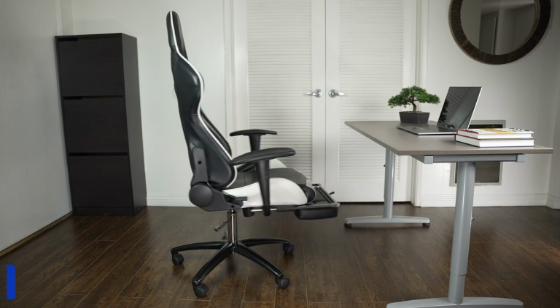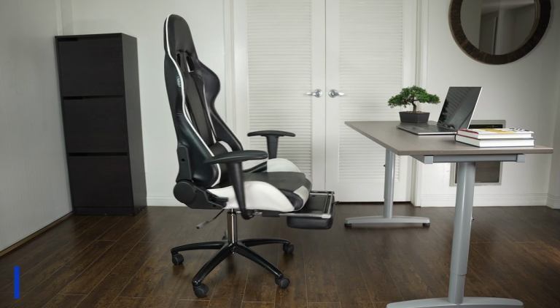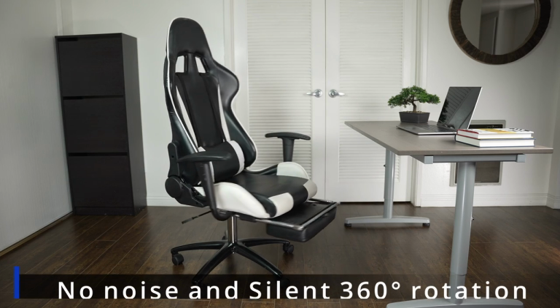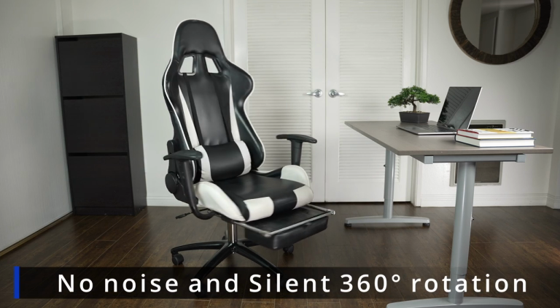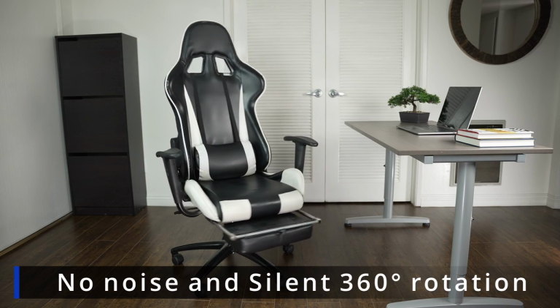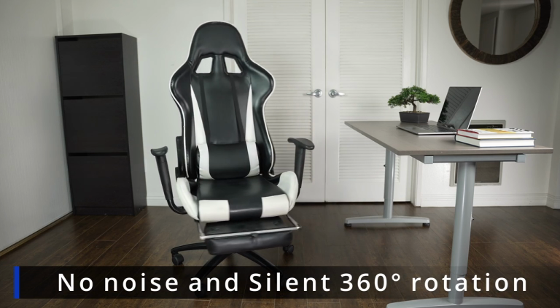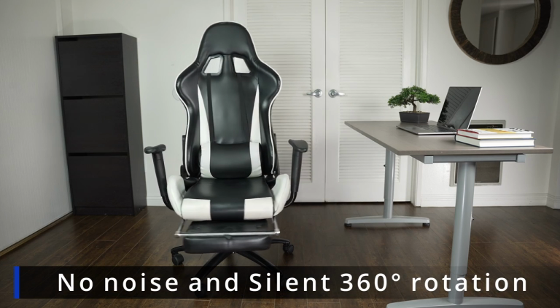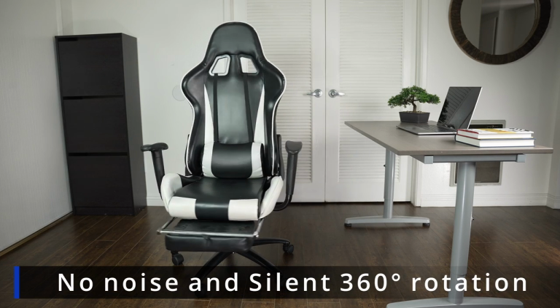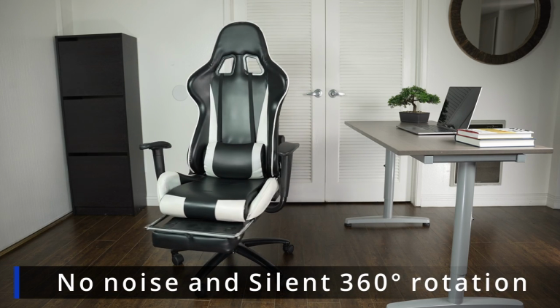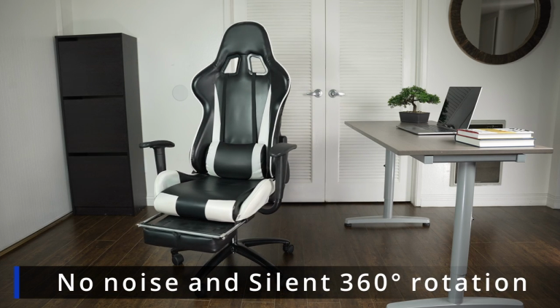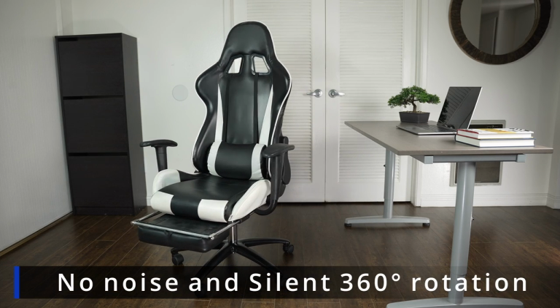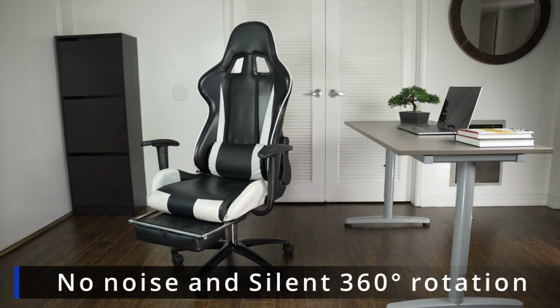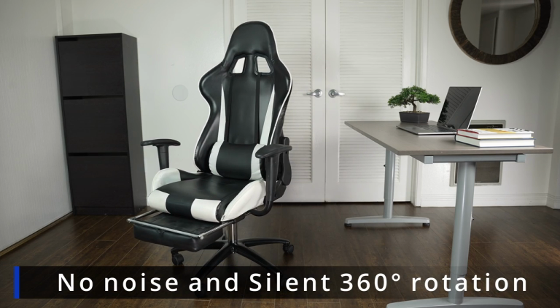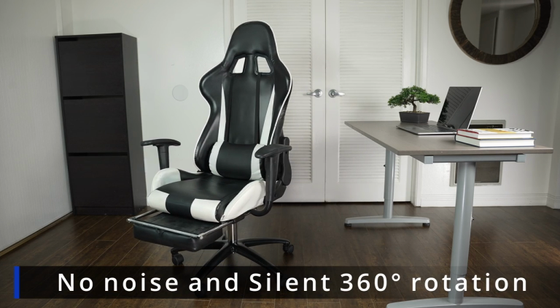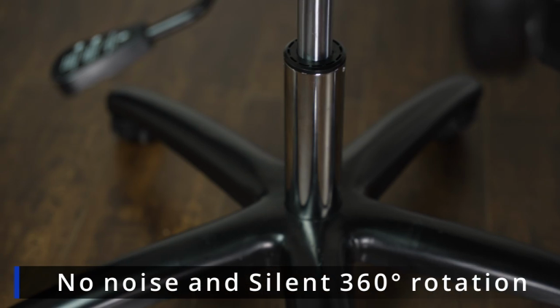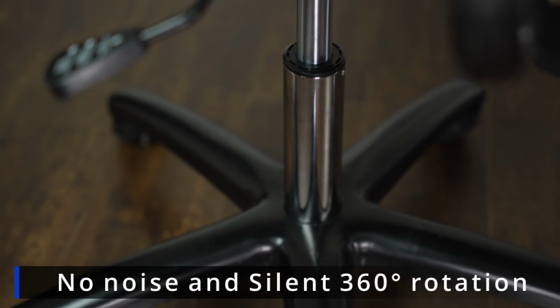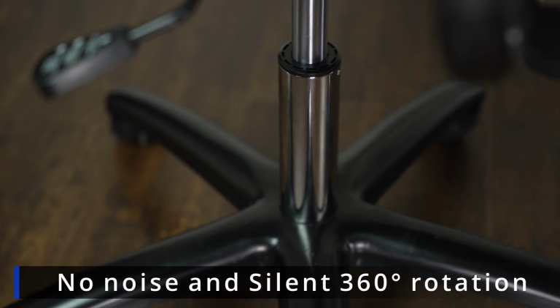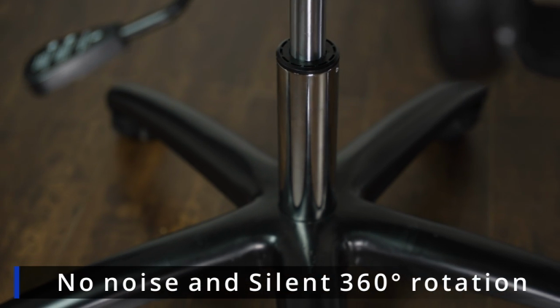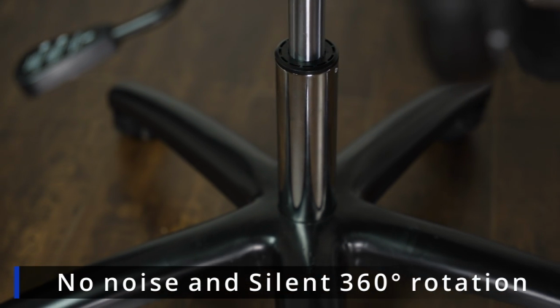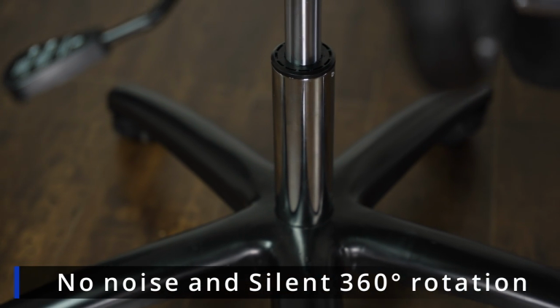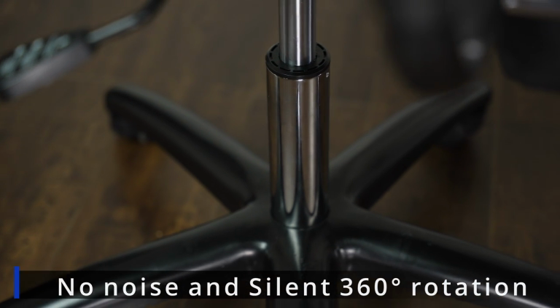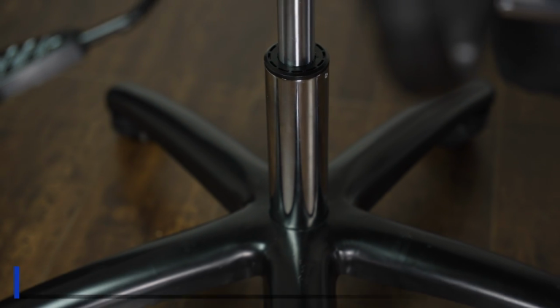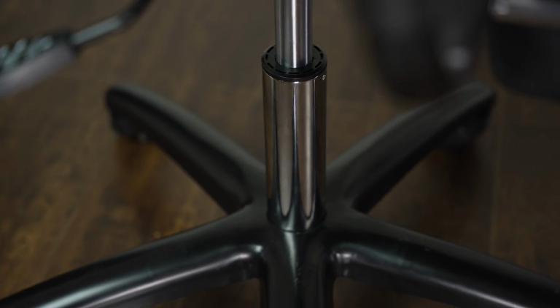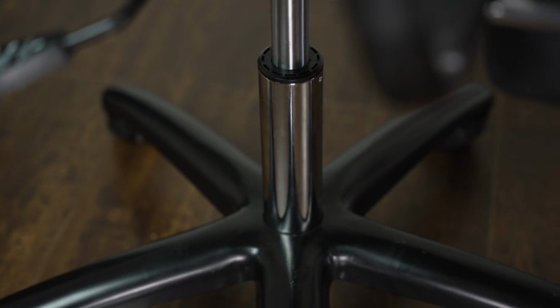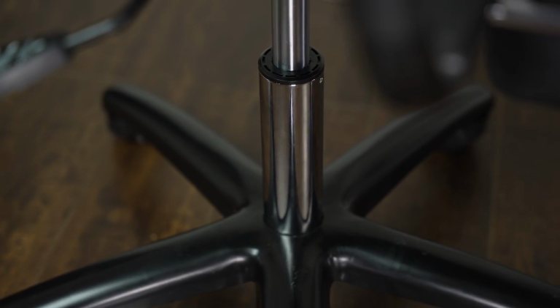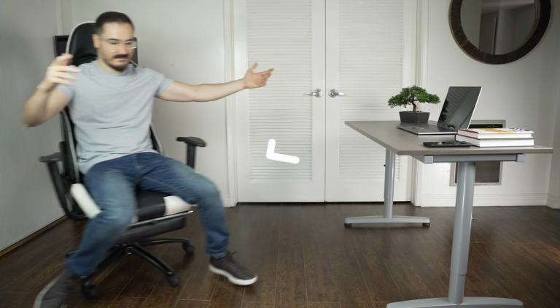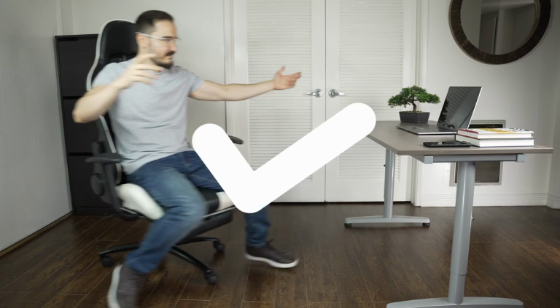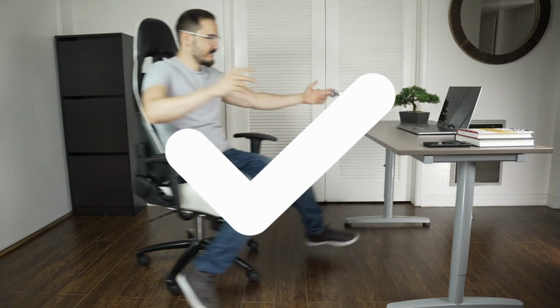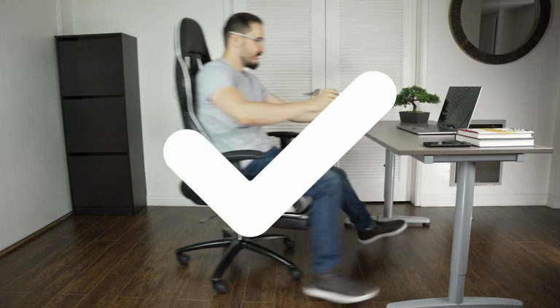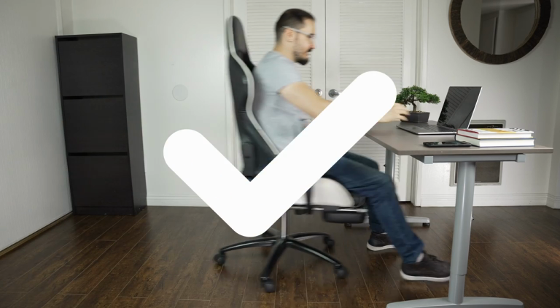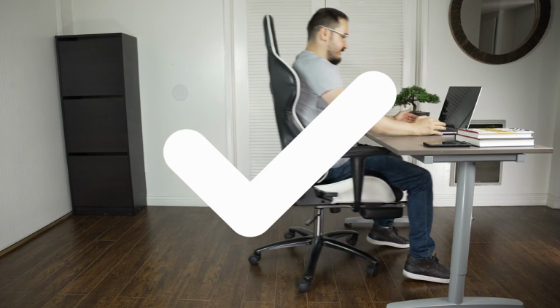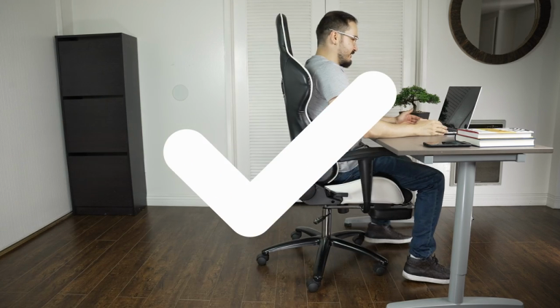No noise and silent 360 rotation makes the operation simple and smooth. 100% satisfaction guarantee.